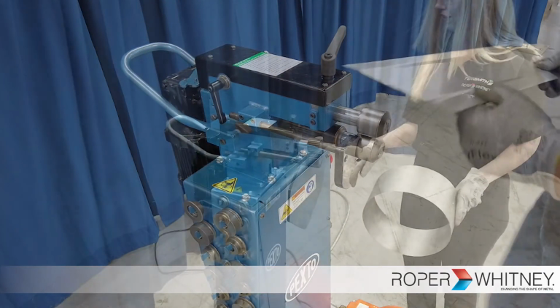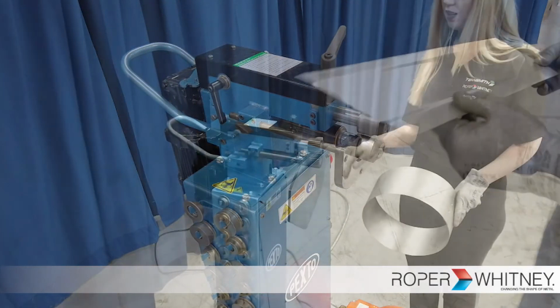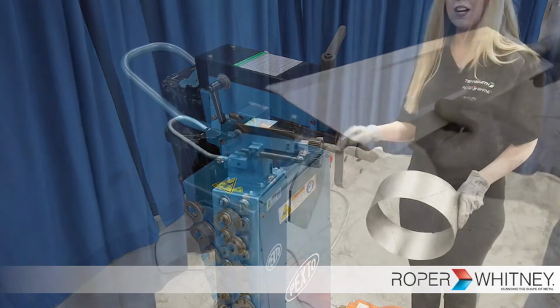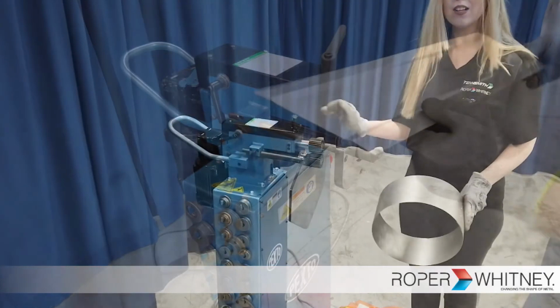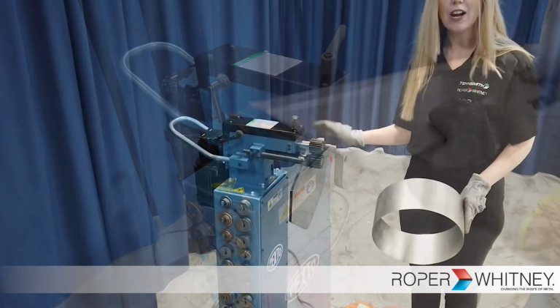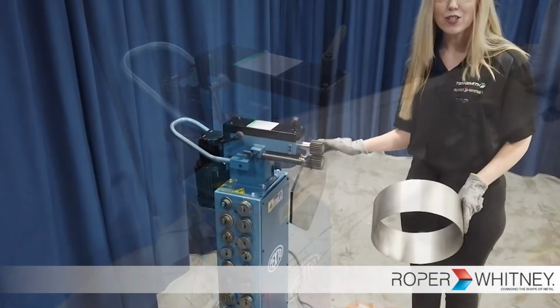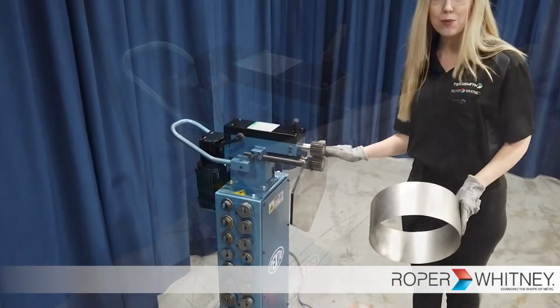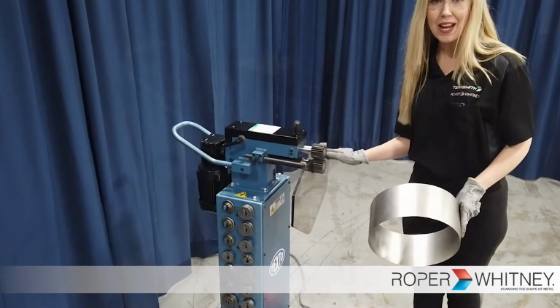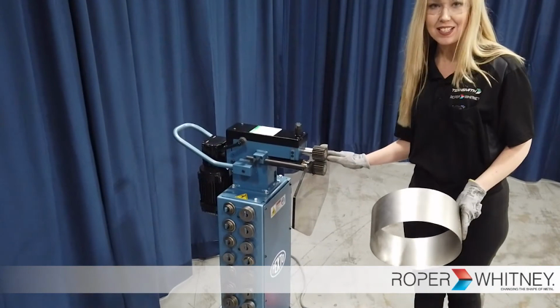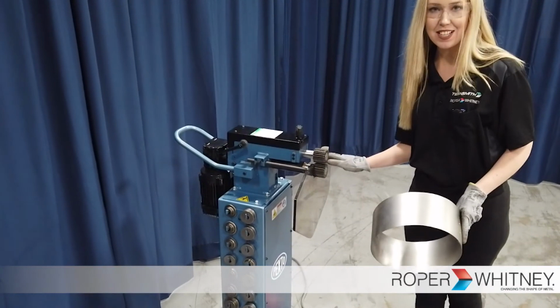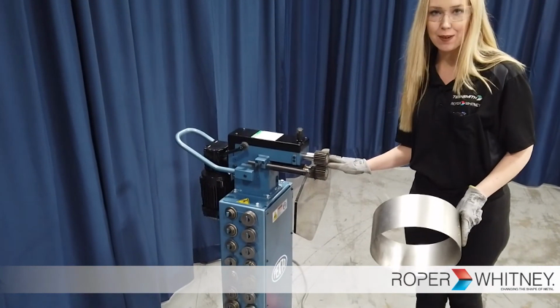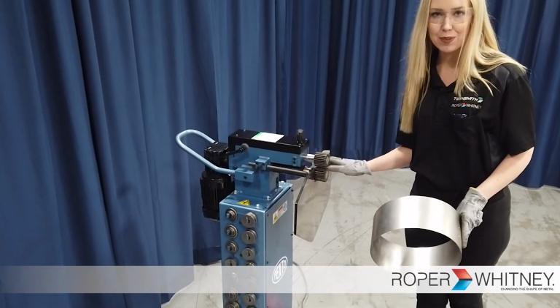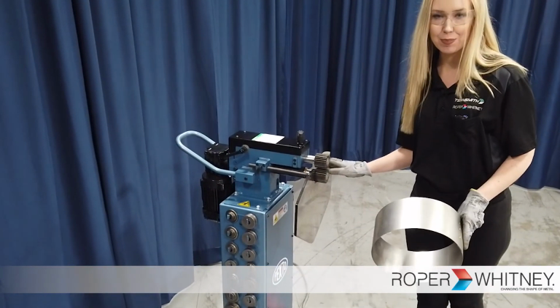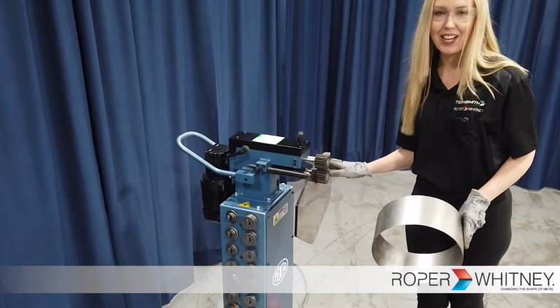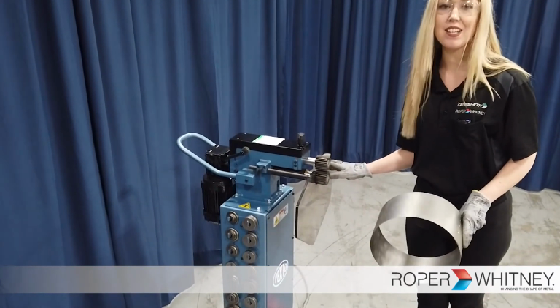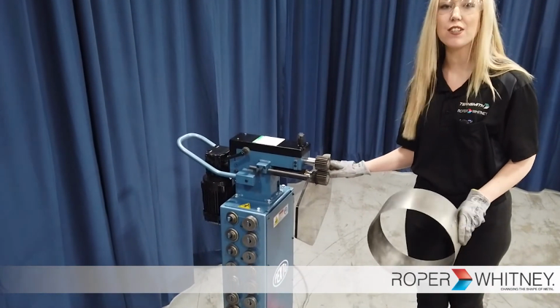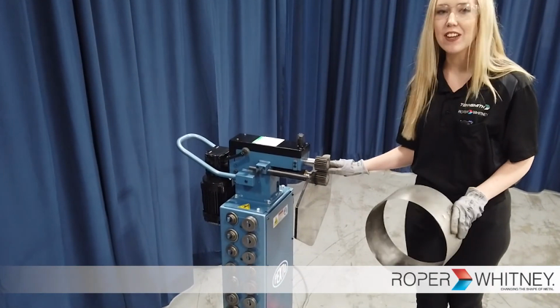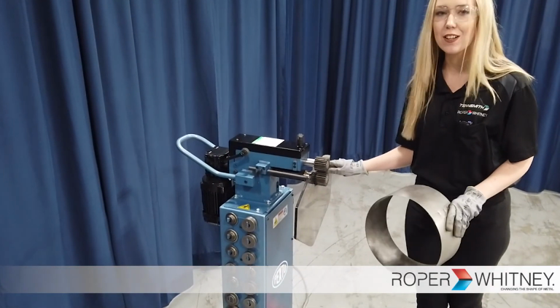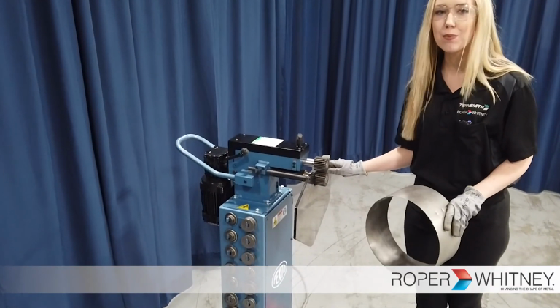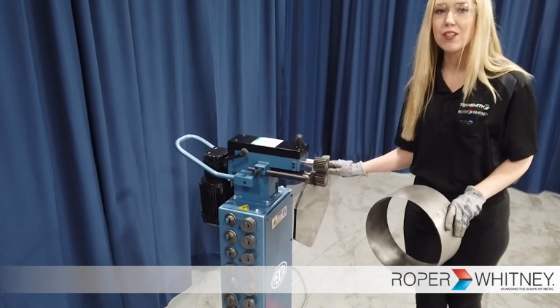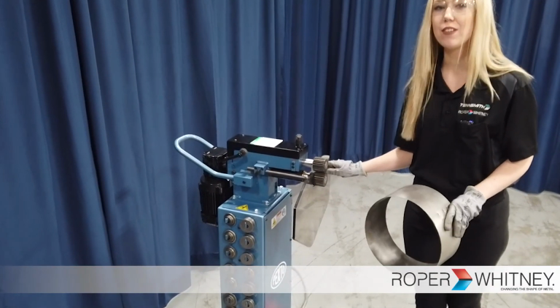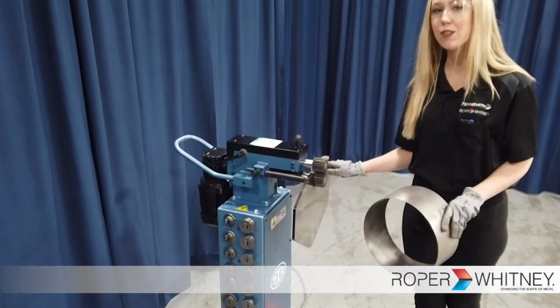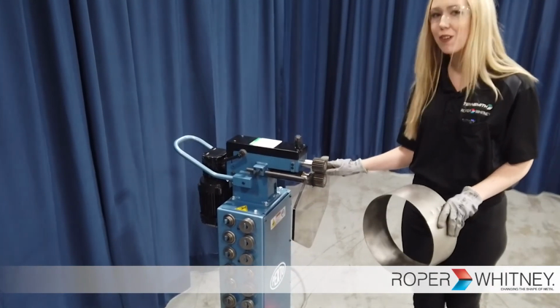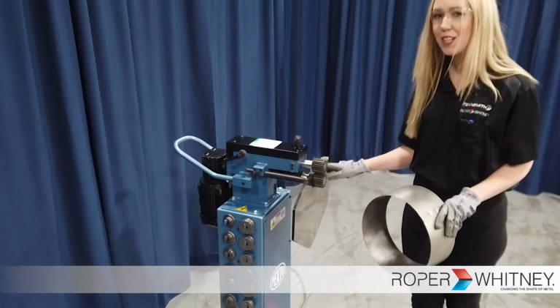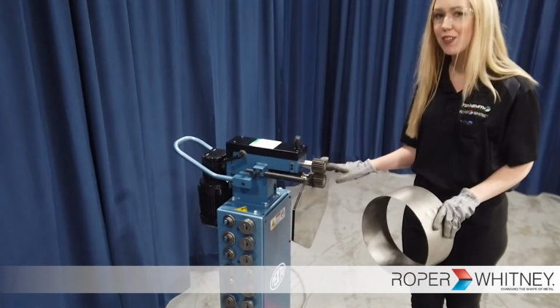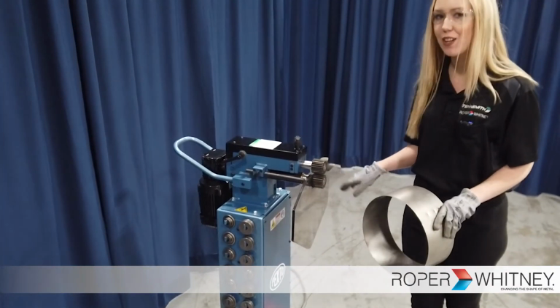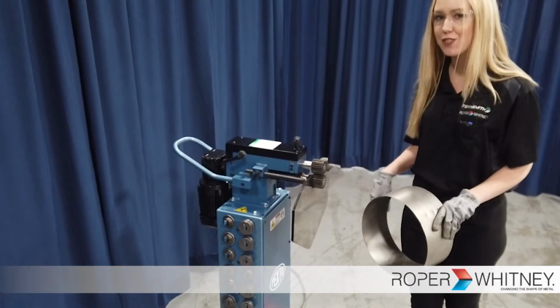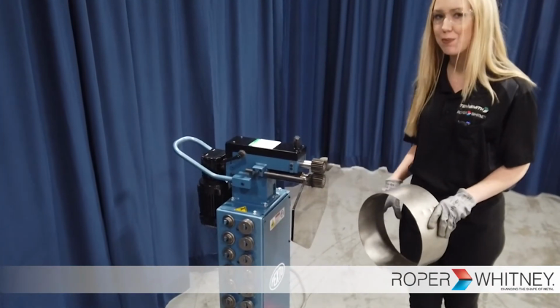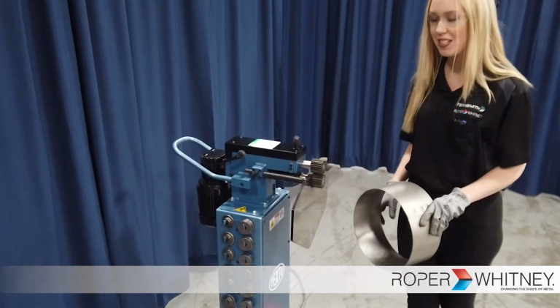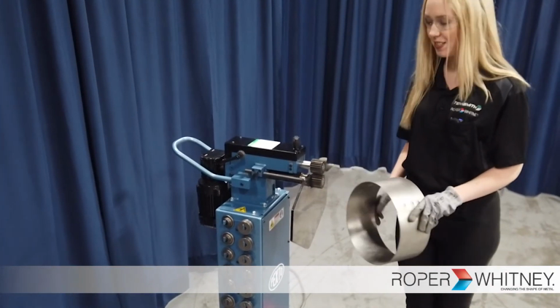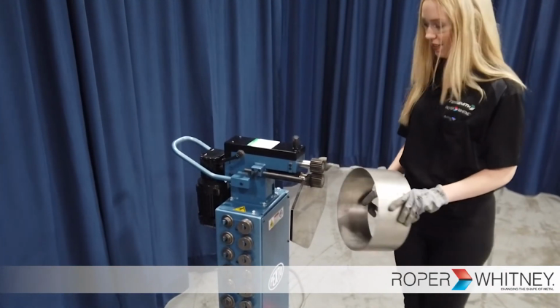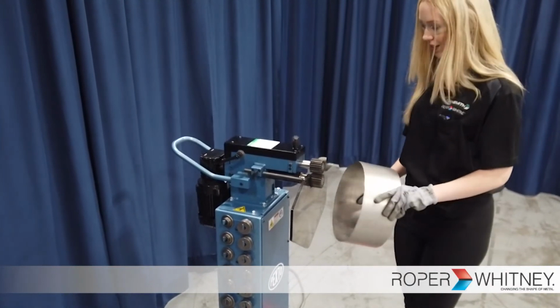A larger backstop plate is available if you're working with larger pieces.